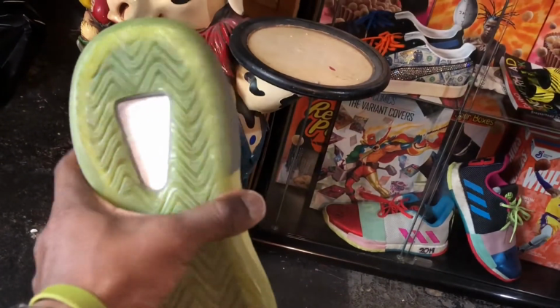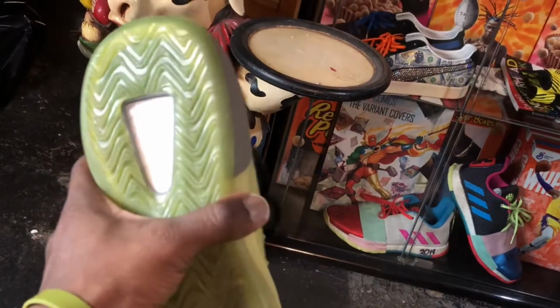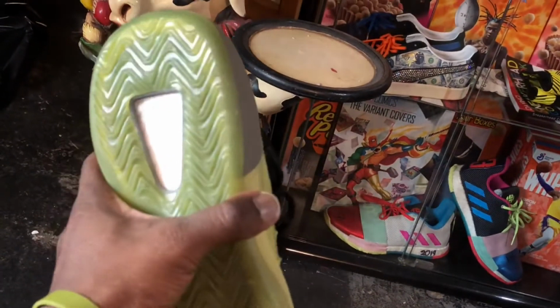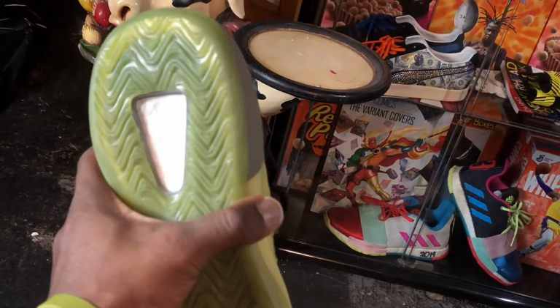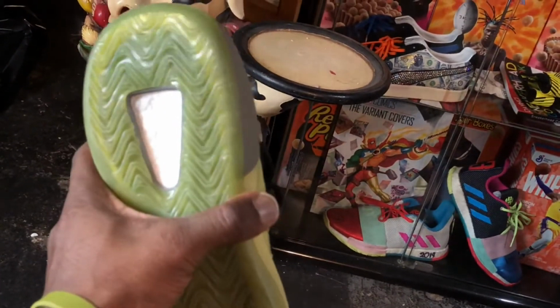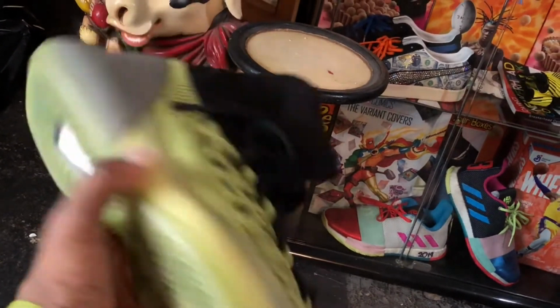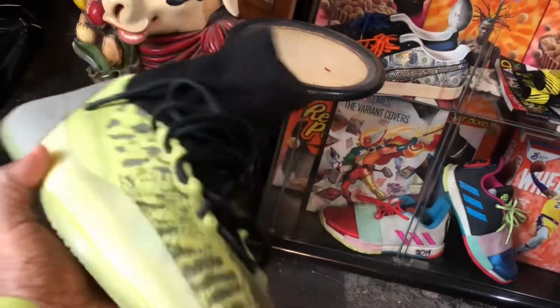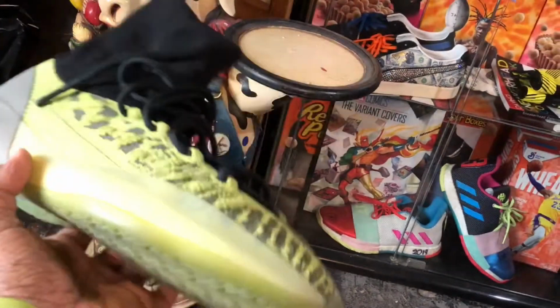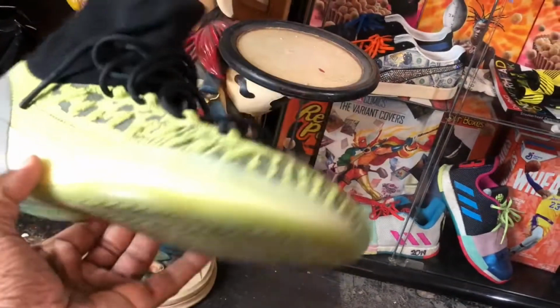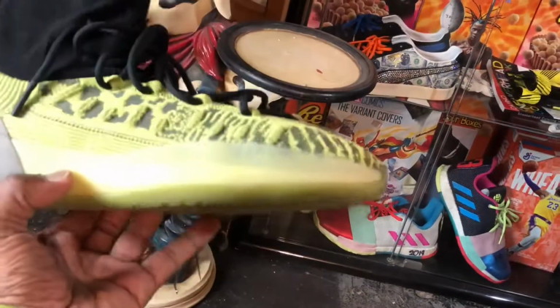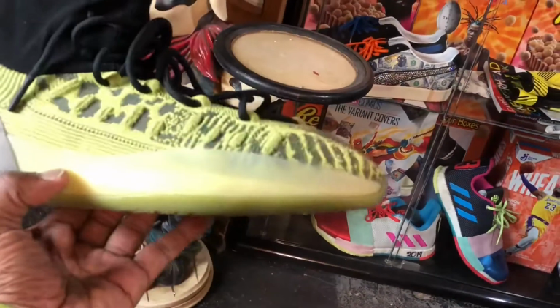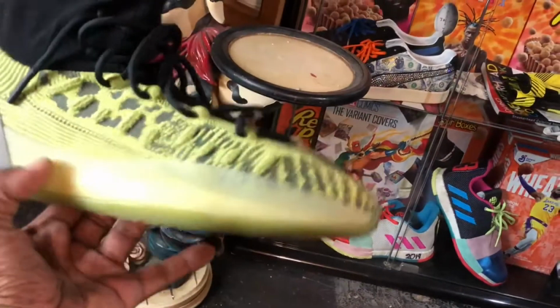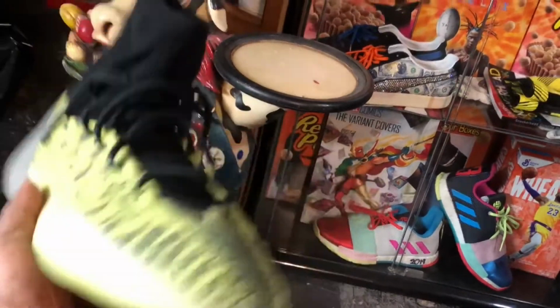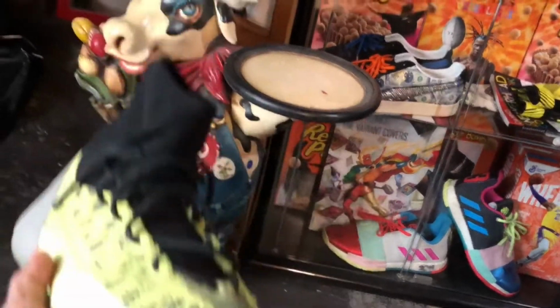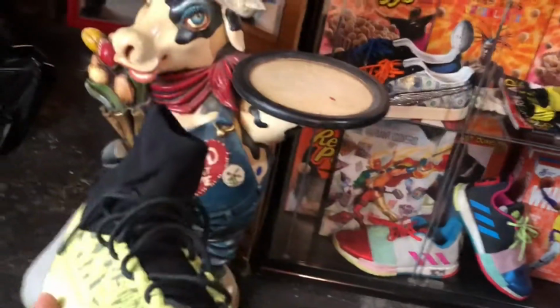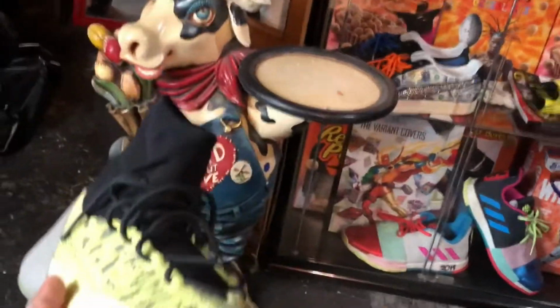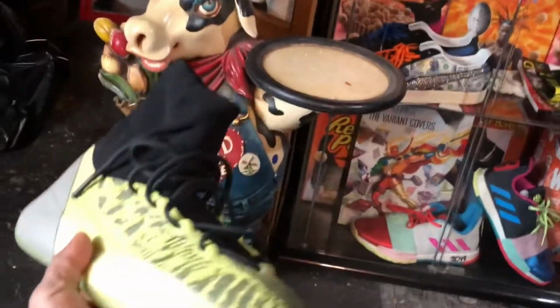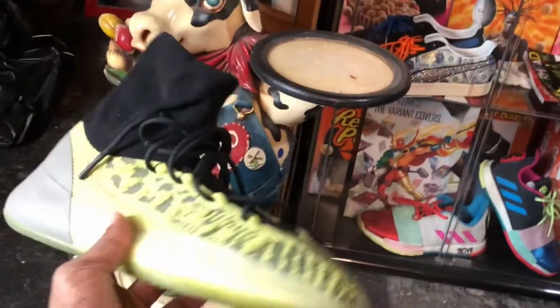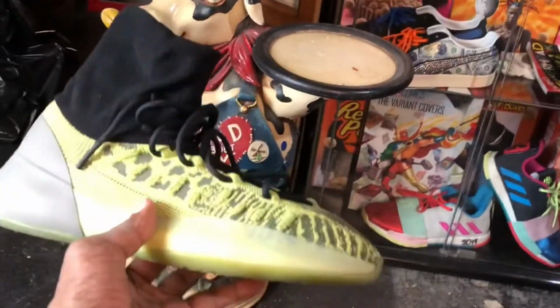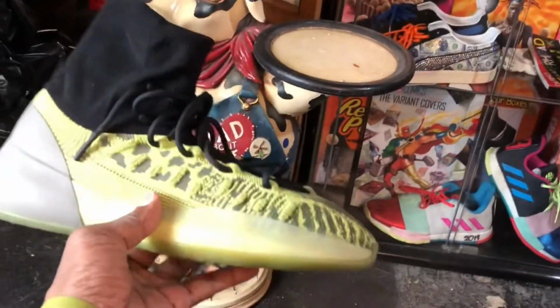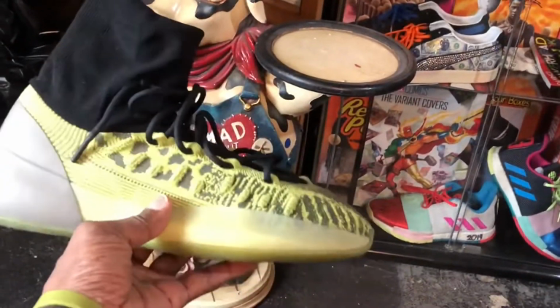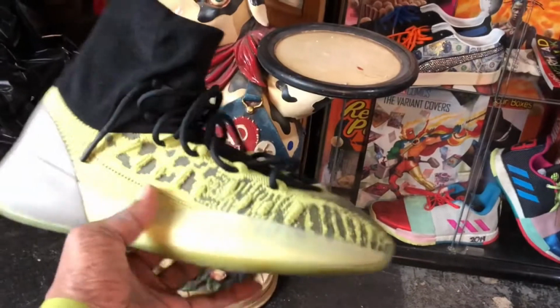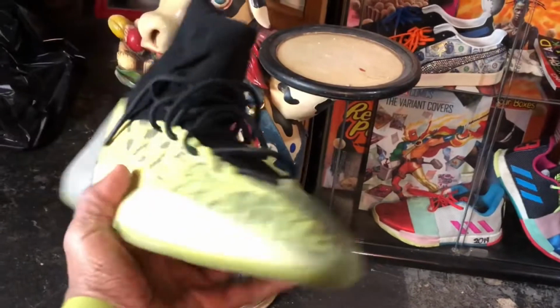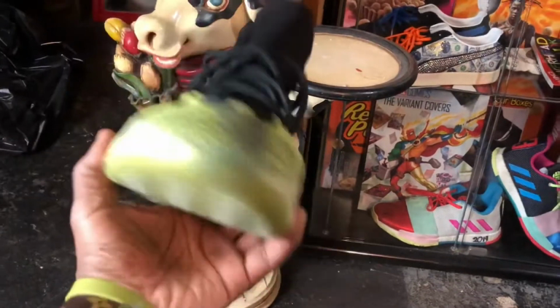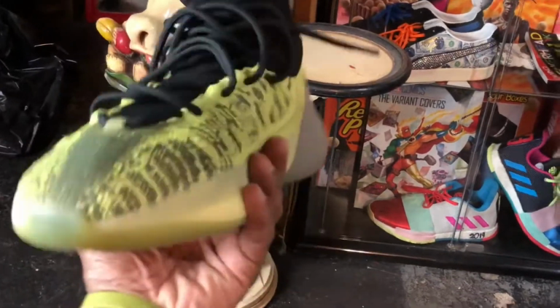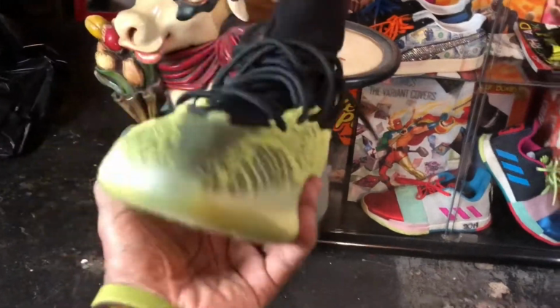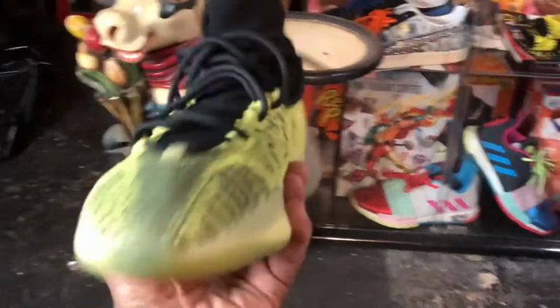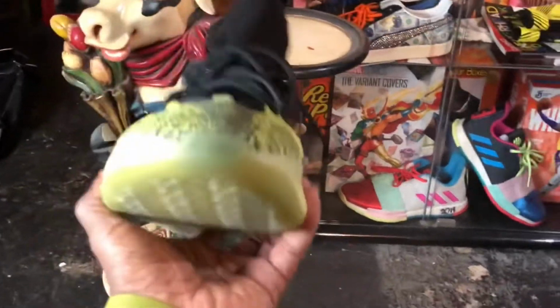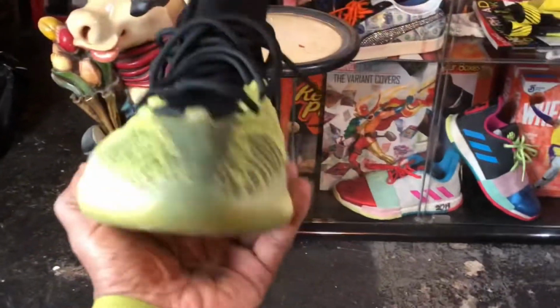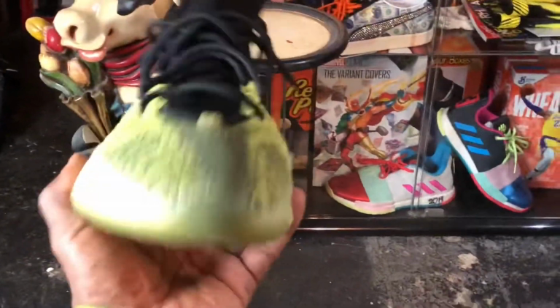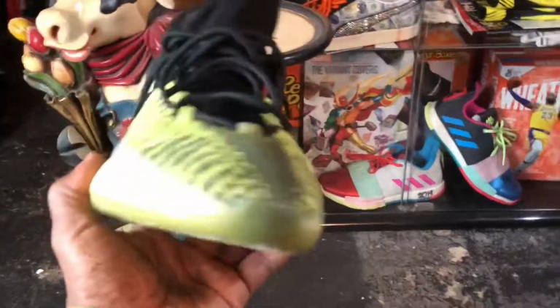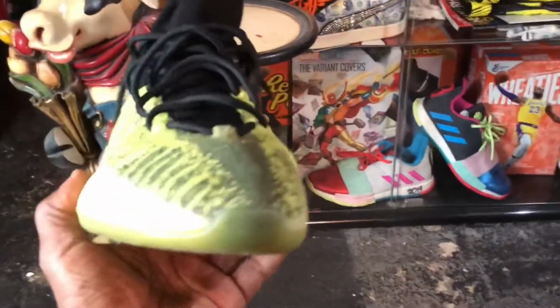Crazy. I wish it glows in the dark — that would be crazy as well. But this is the new colorway.